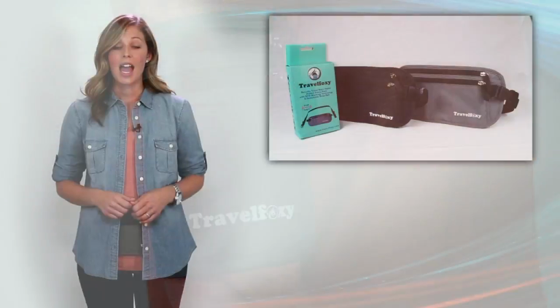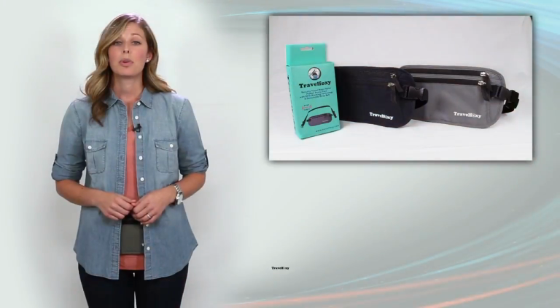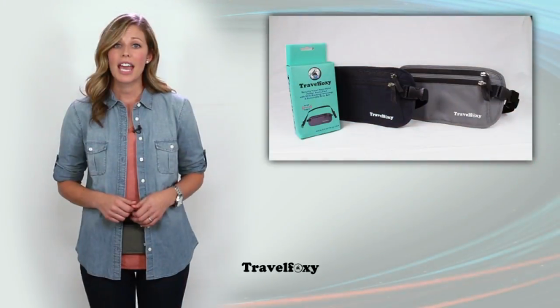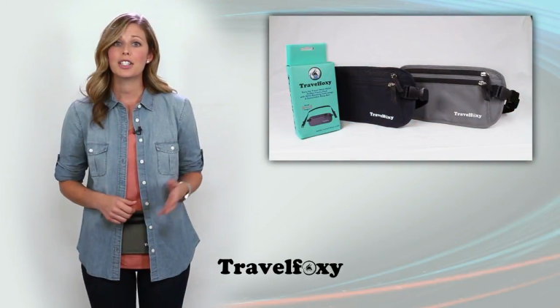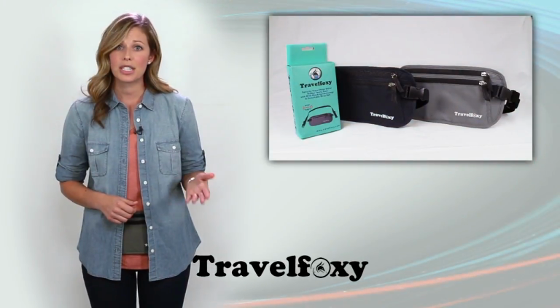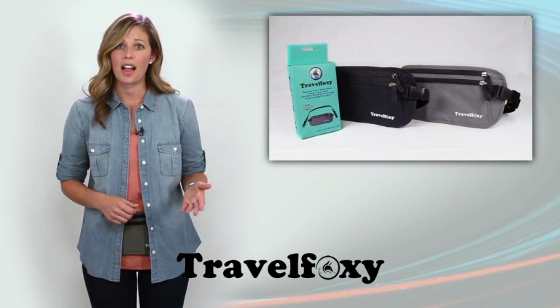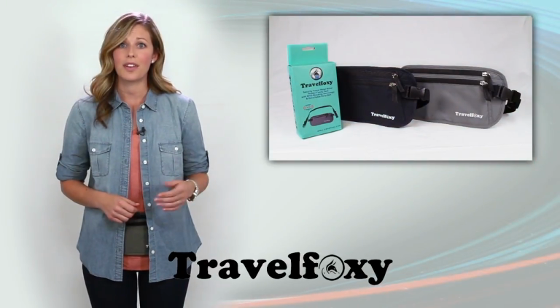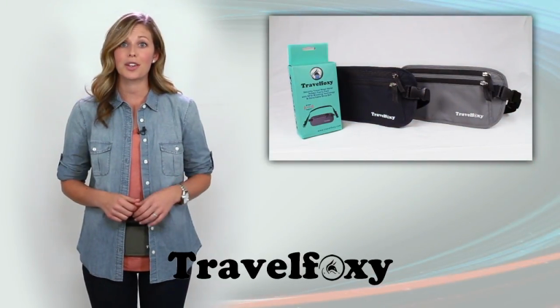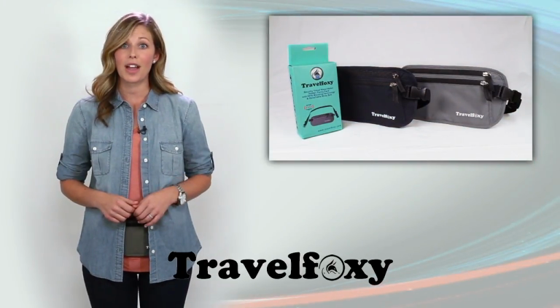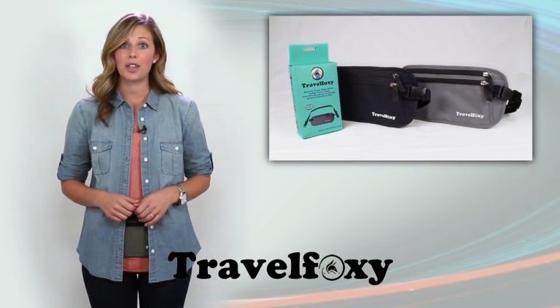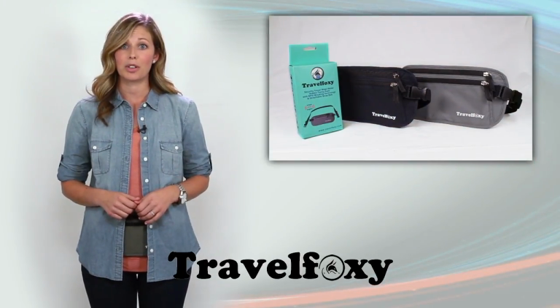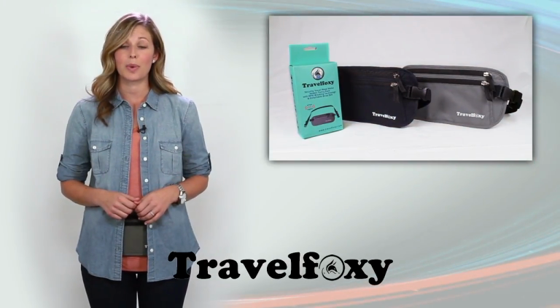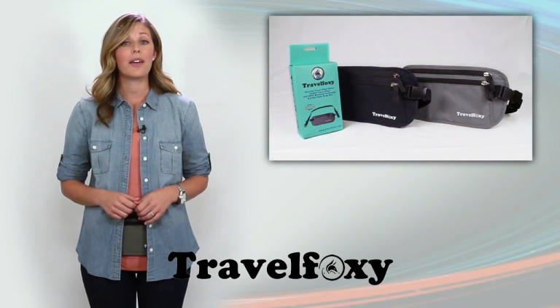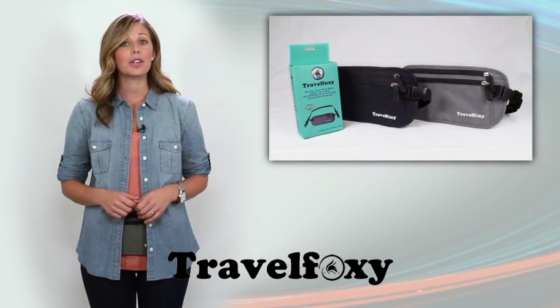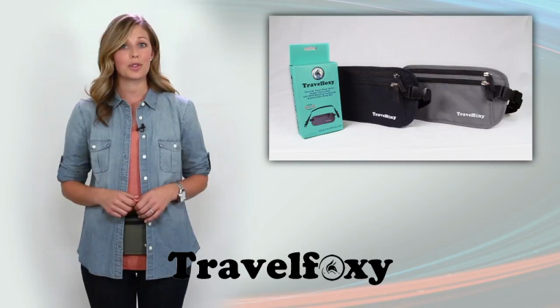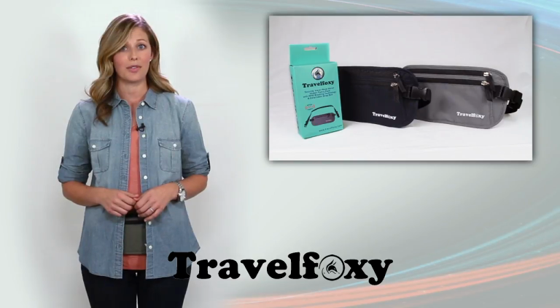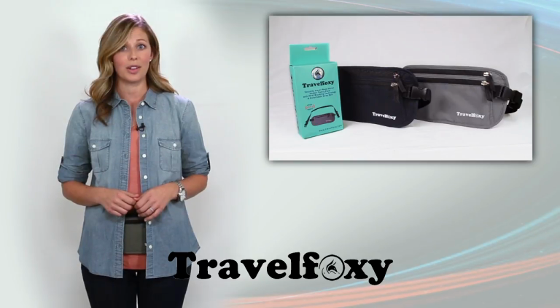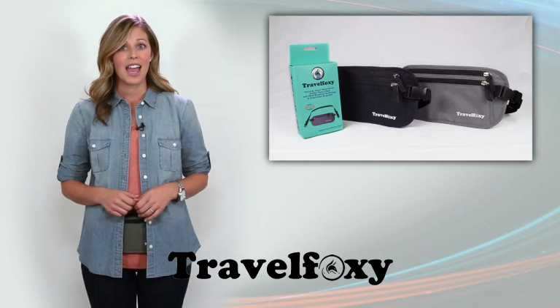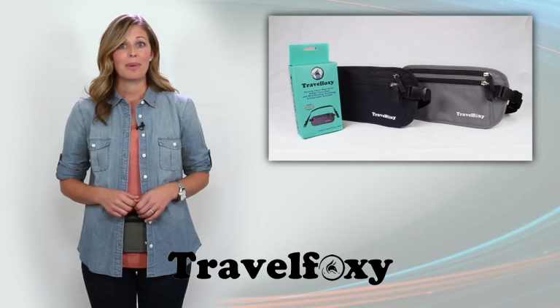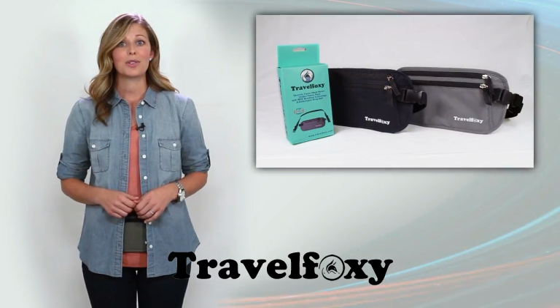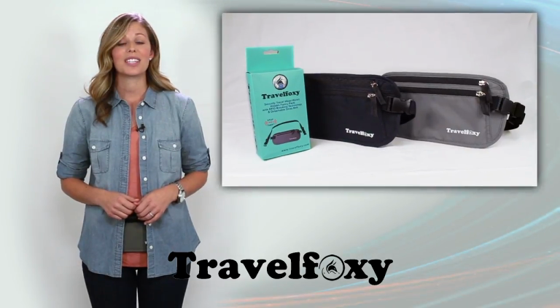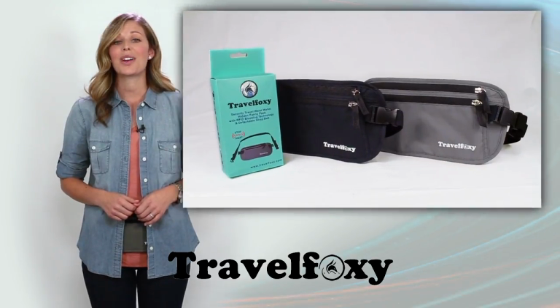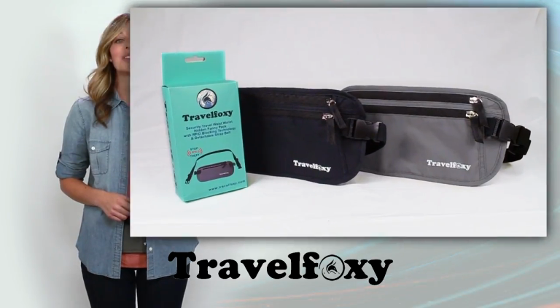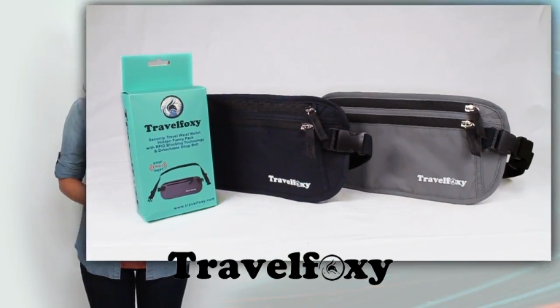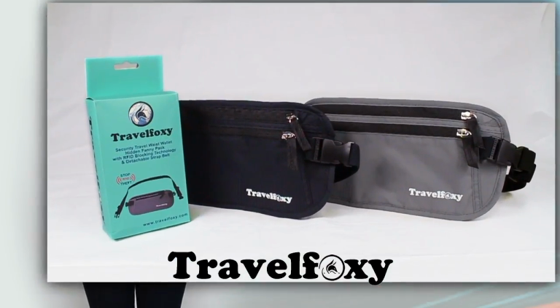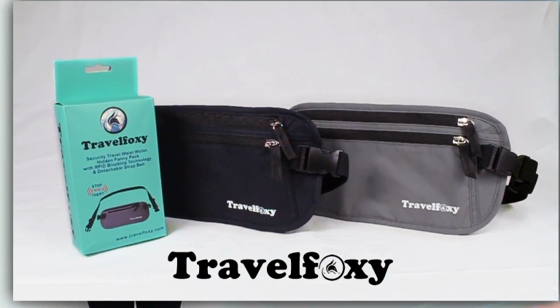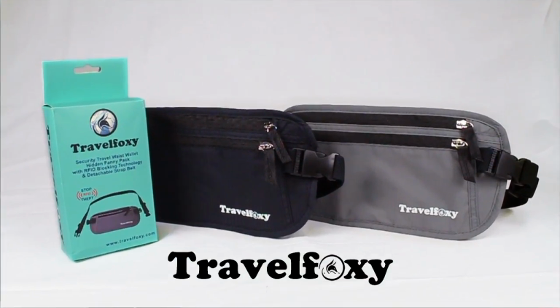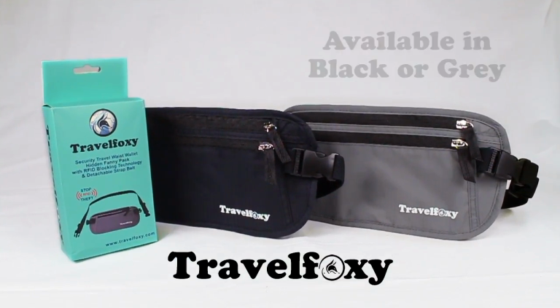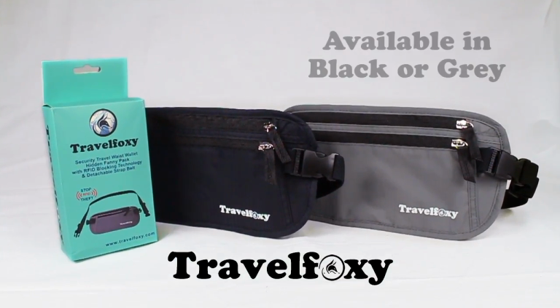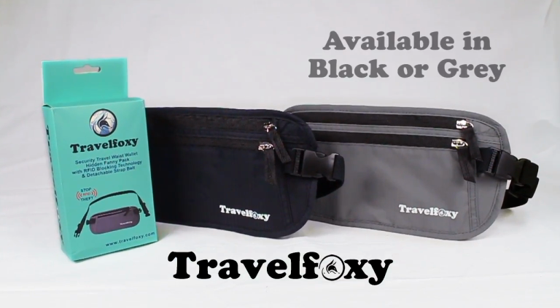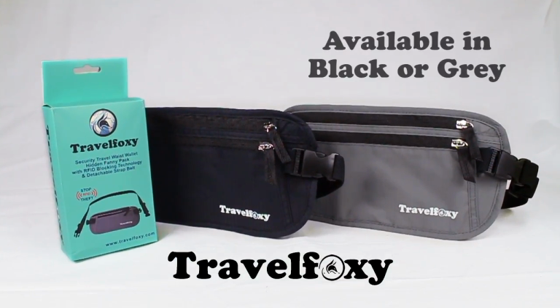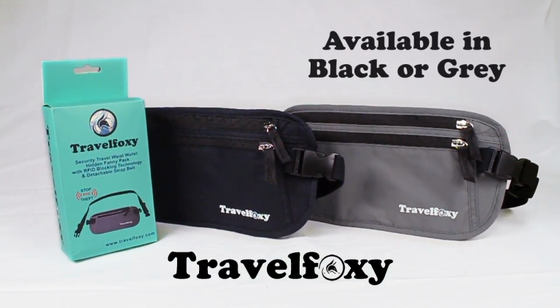Protect yourself and your valuables whenever you travel by using the Travel Foxy Hidden Travel Pouch.